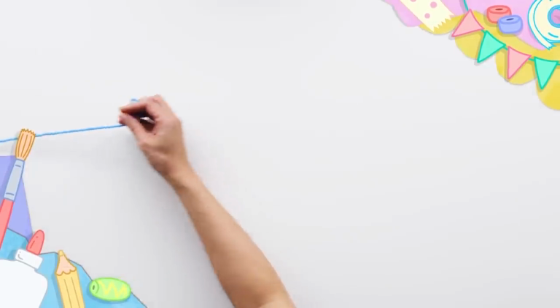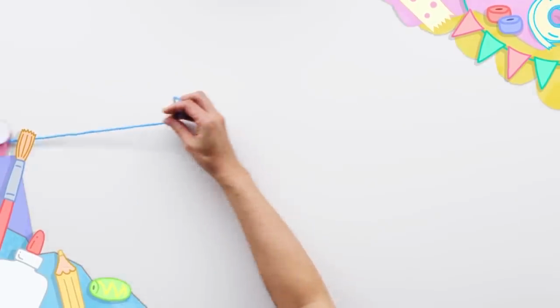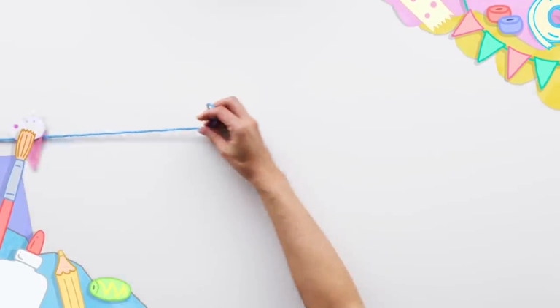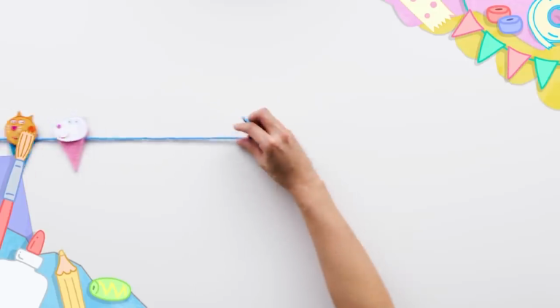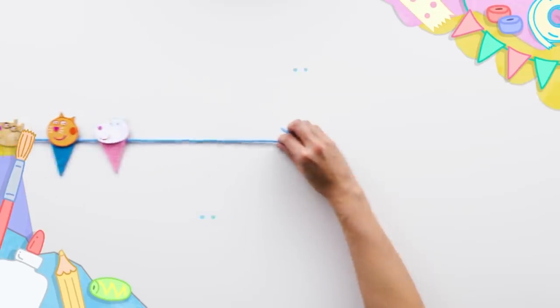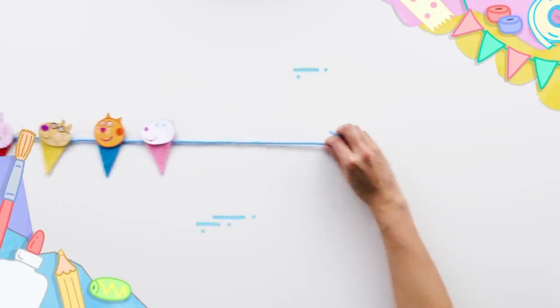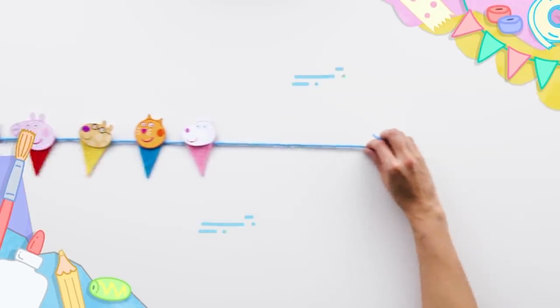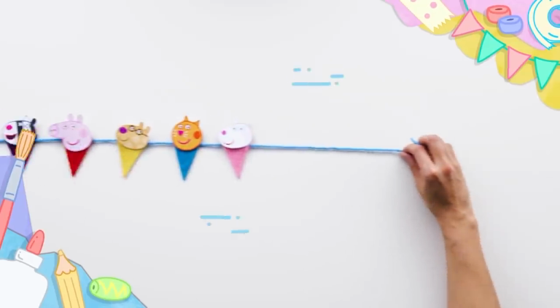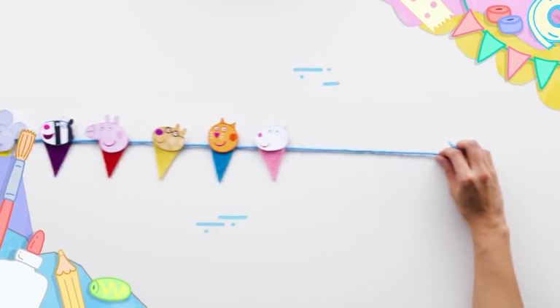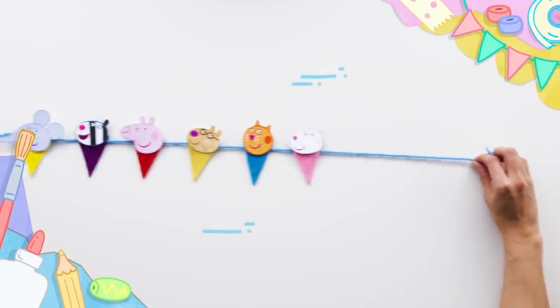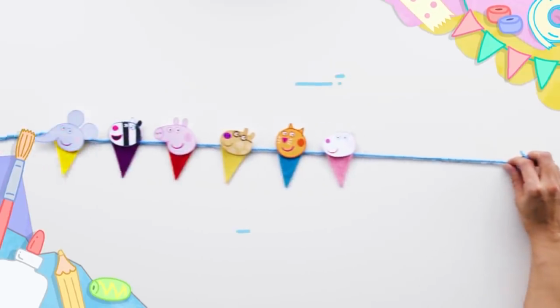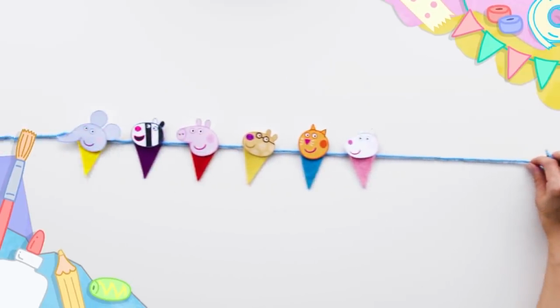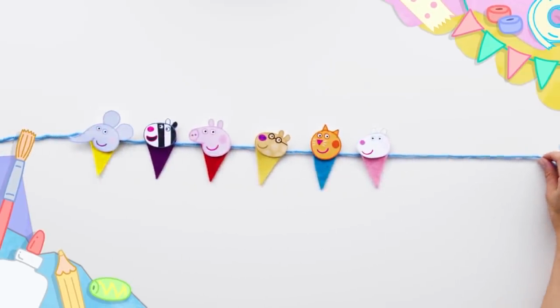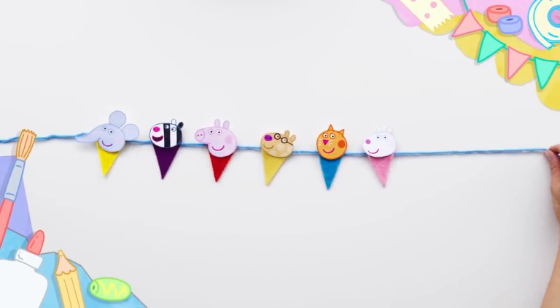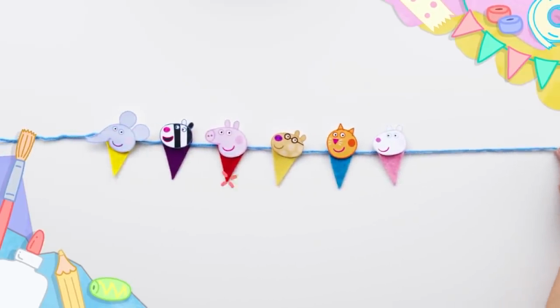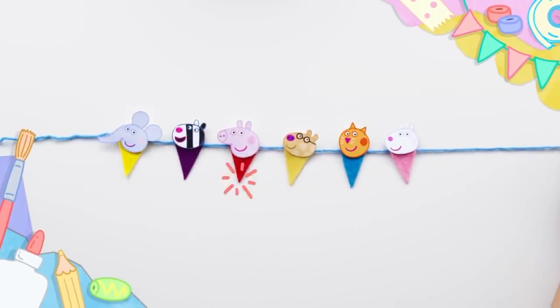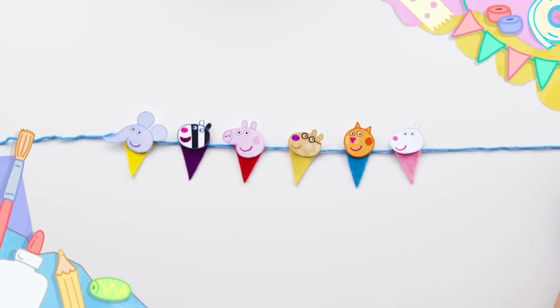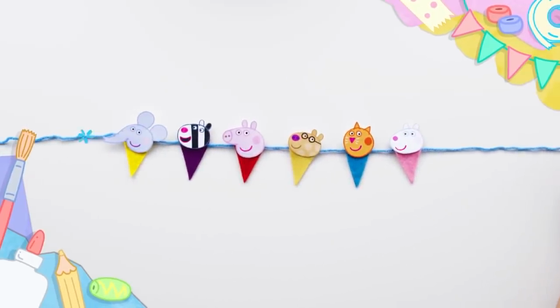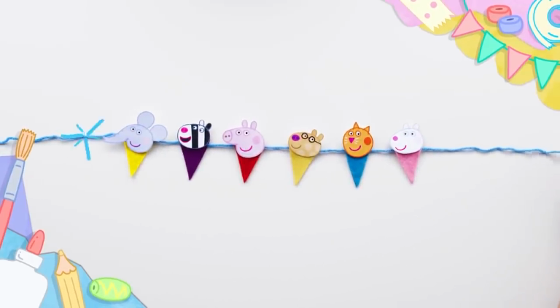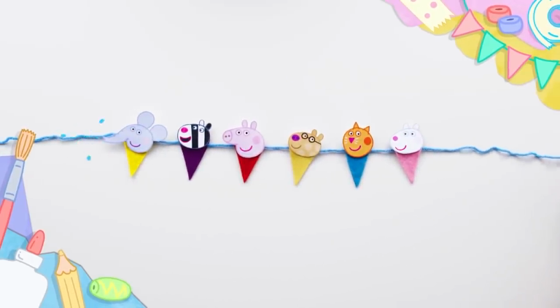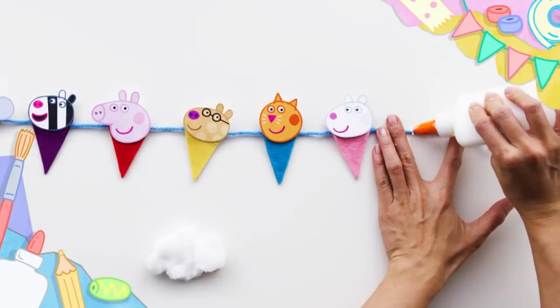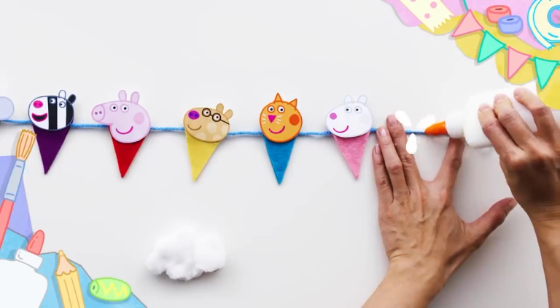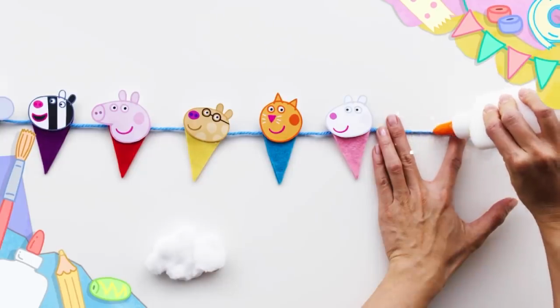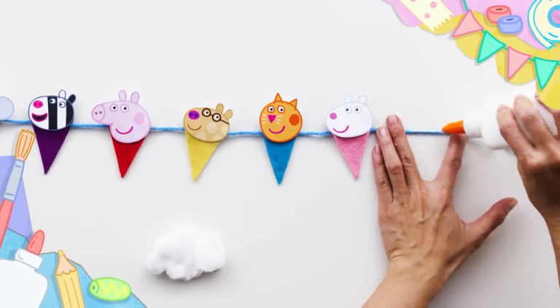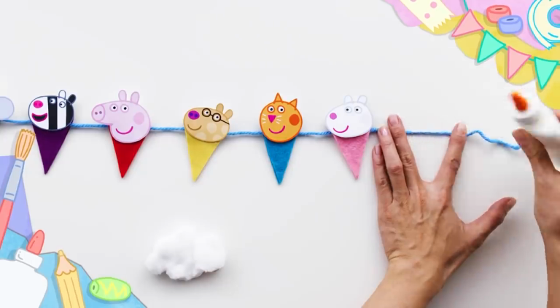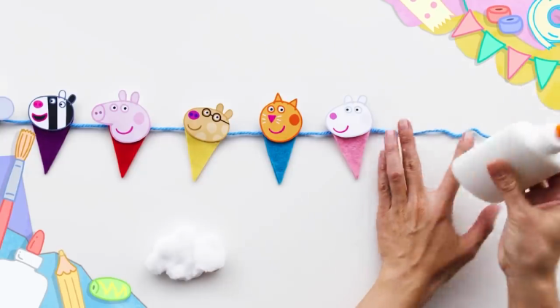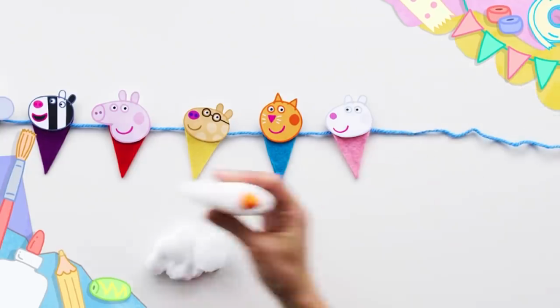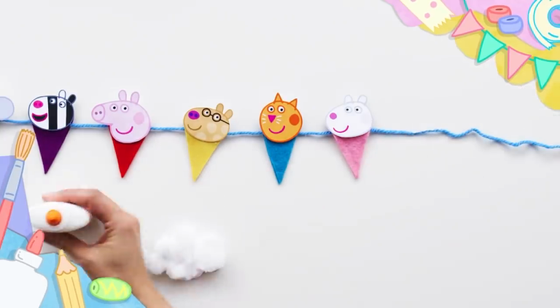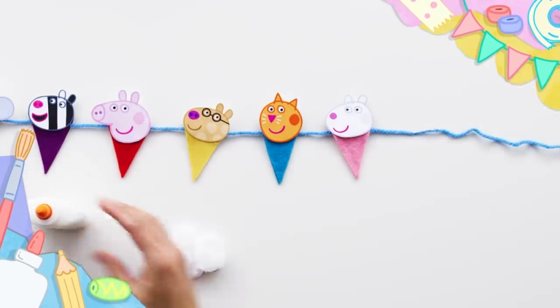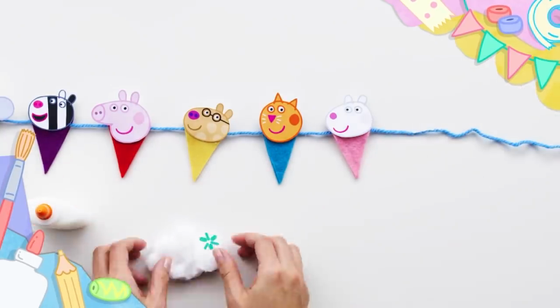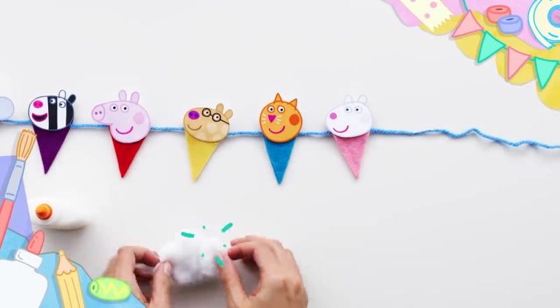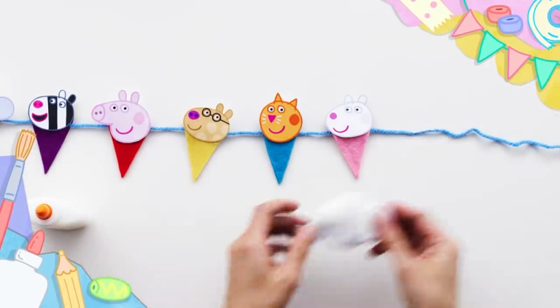Wow. Here come Peppa's friends. Hello, everyone. Hello, Peppa. Peppa Pig bunting.